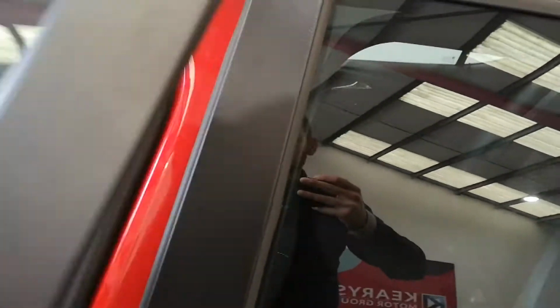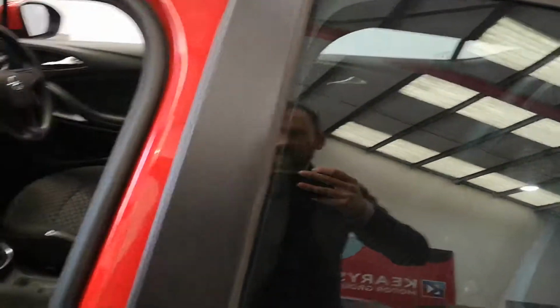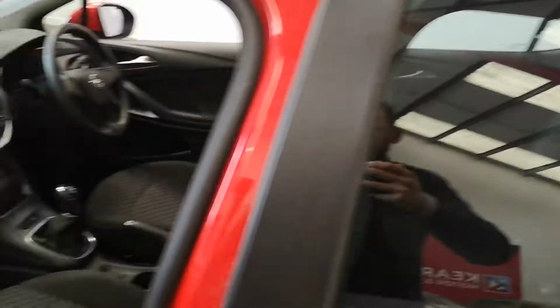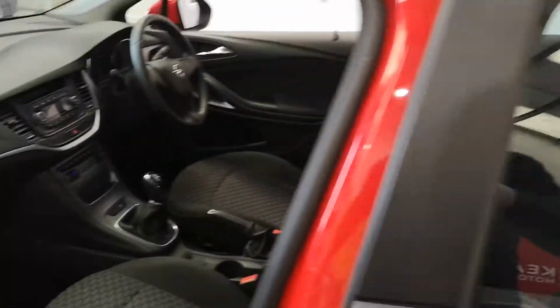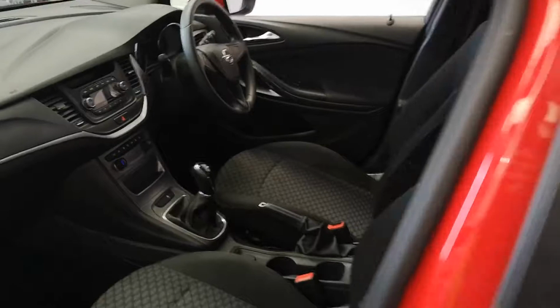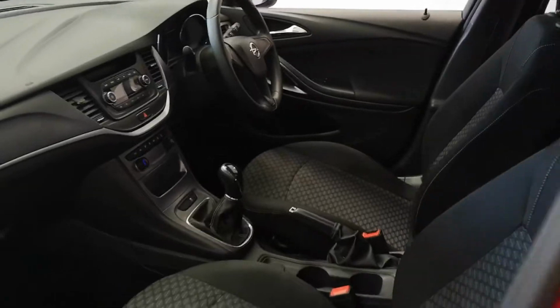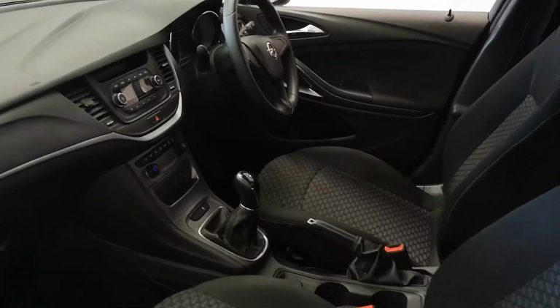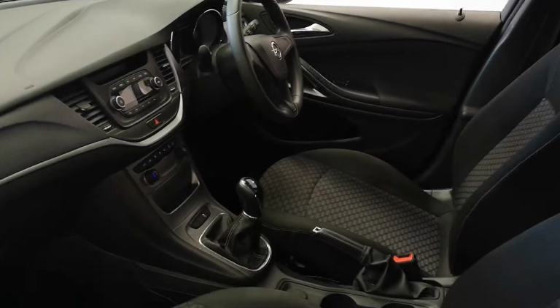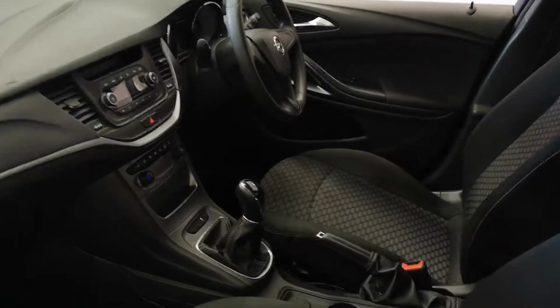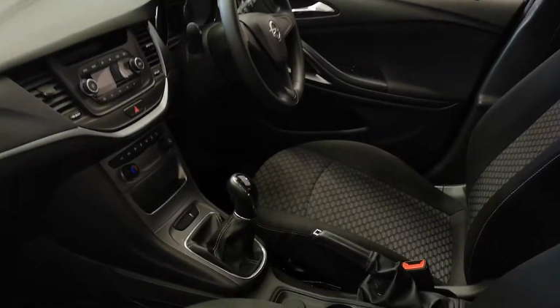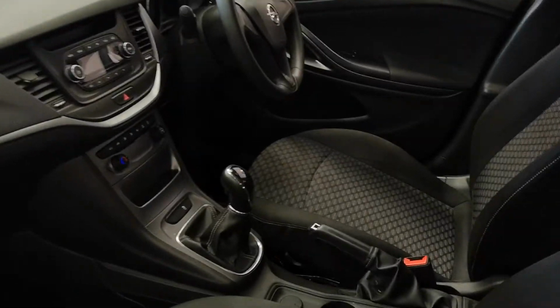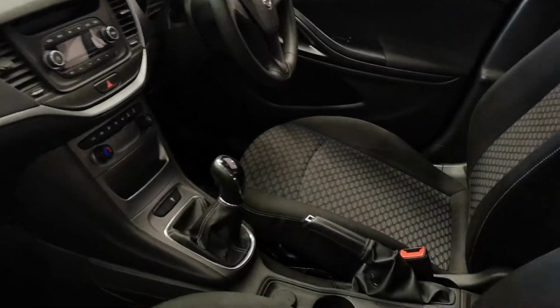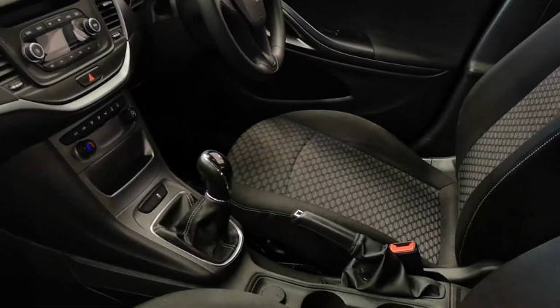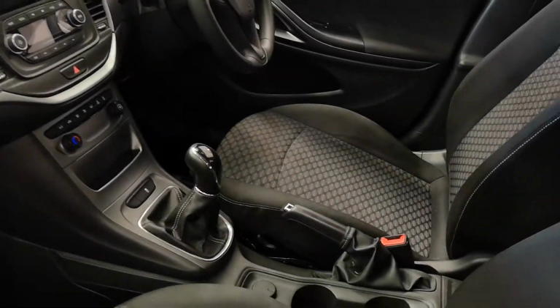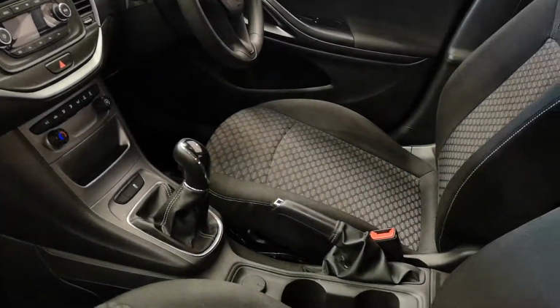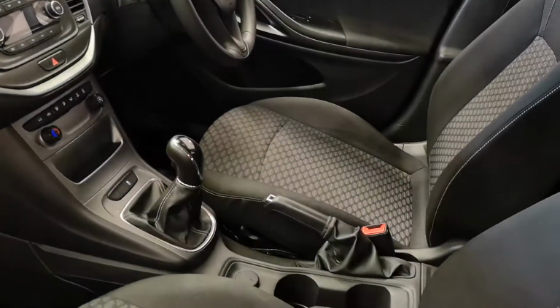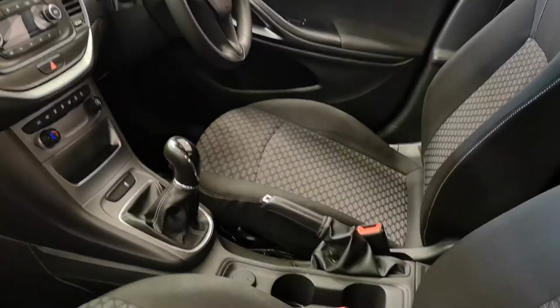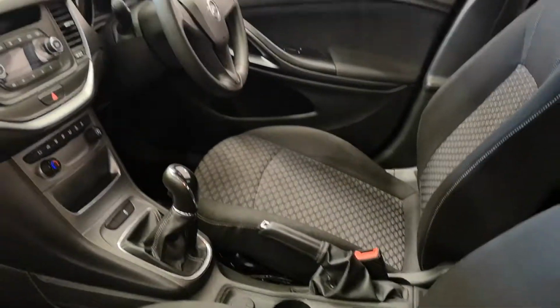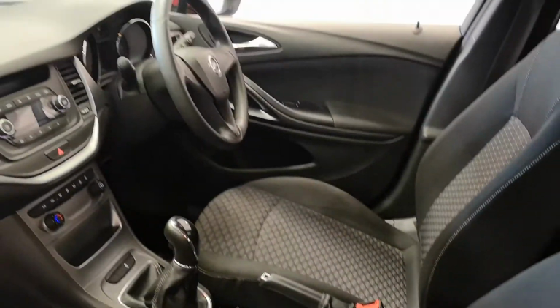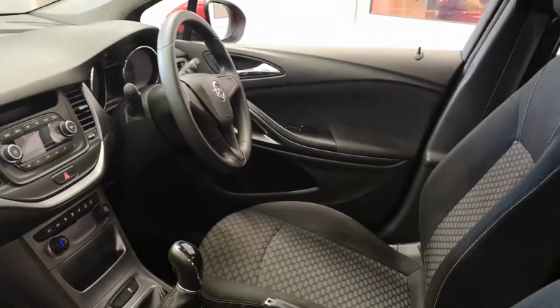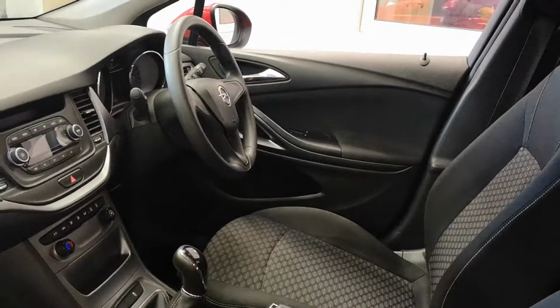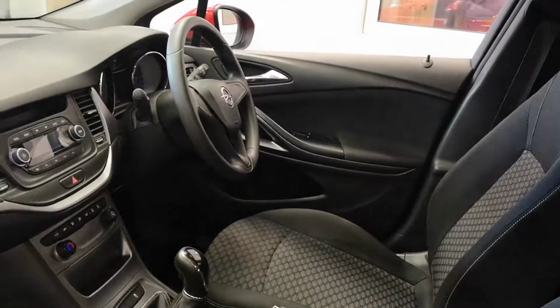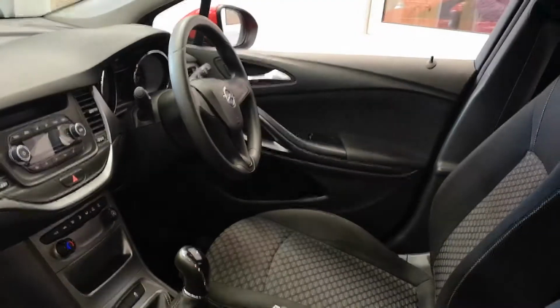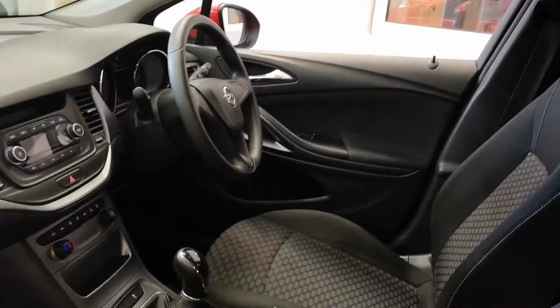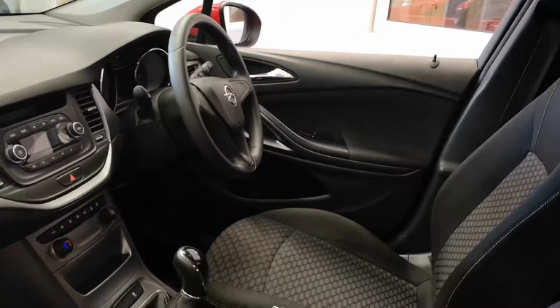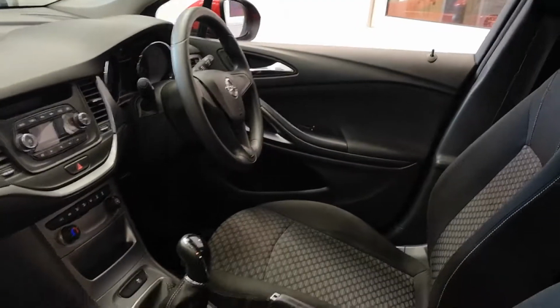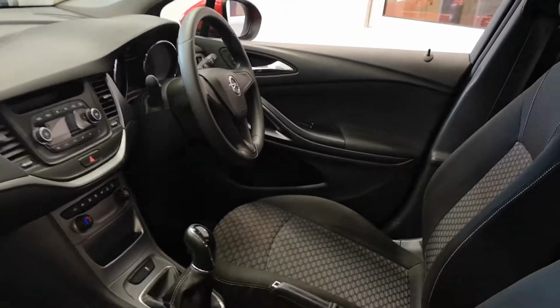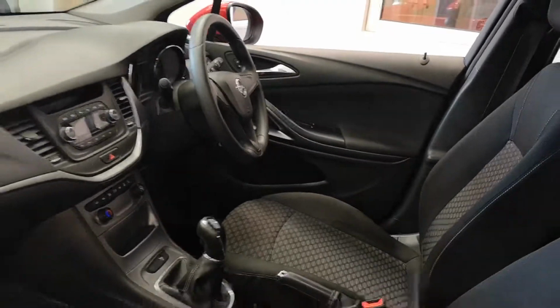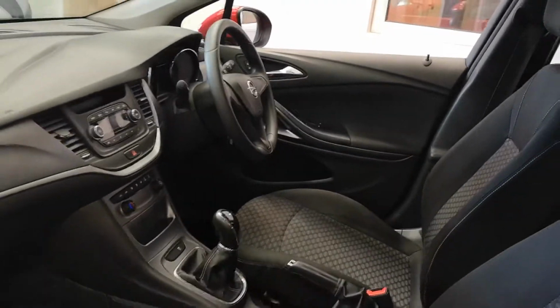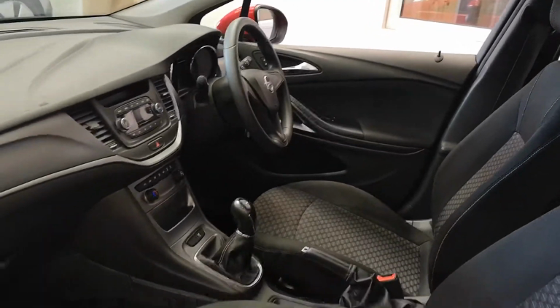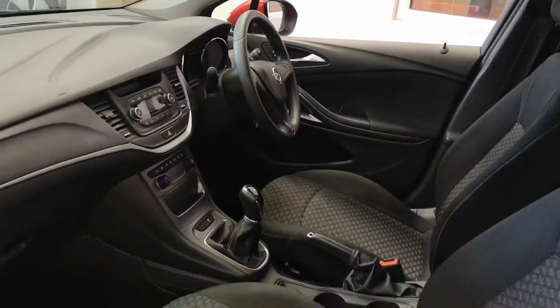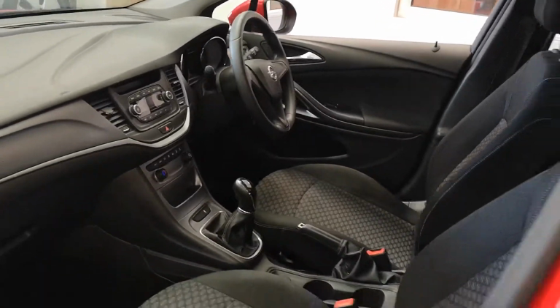Good spec on the inside — it's got cruise control, air conditioning, electric windows, Bluetooth and a whole lot more.